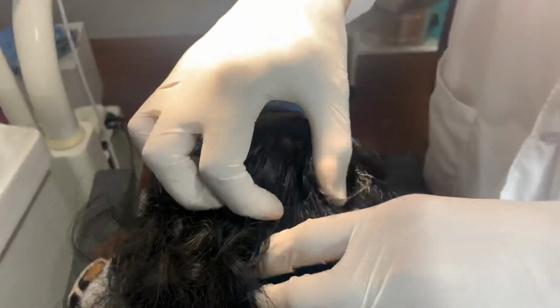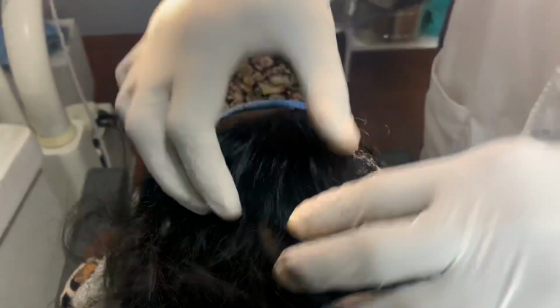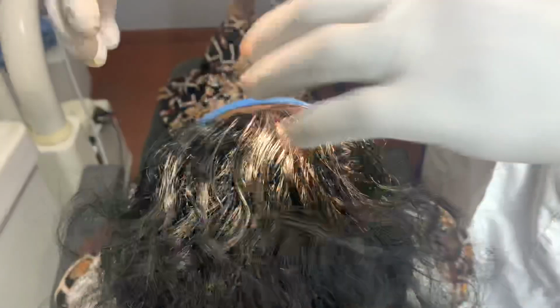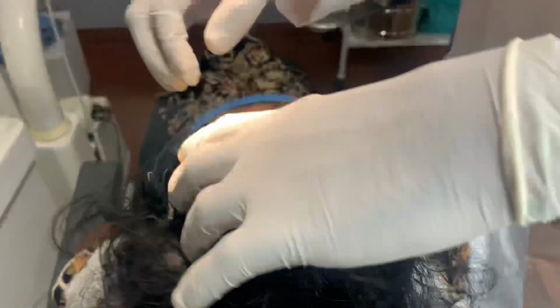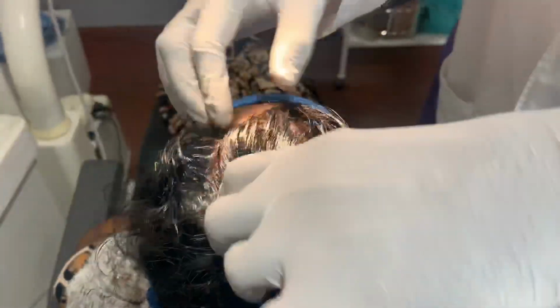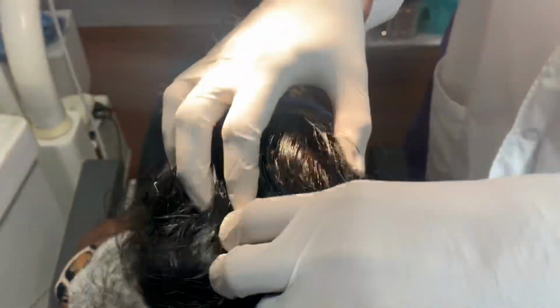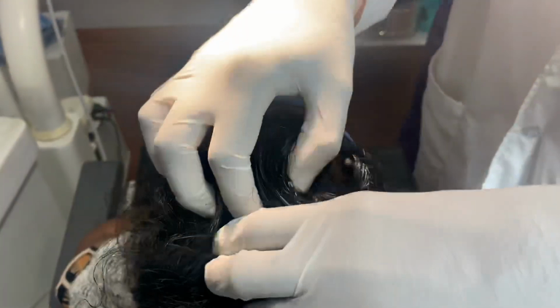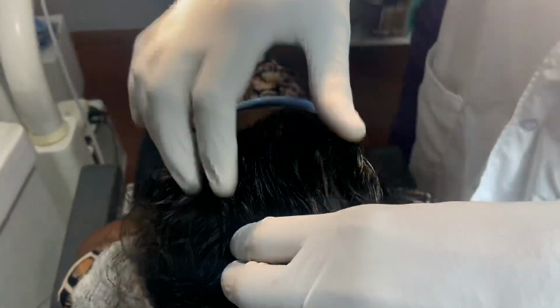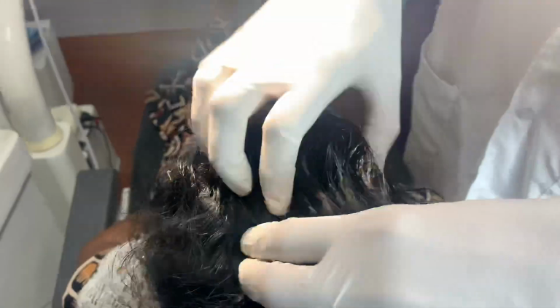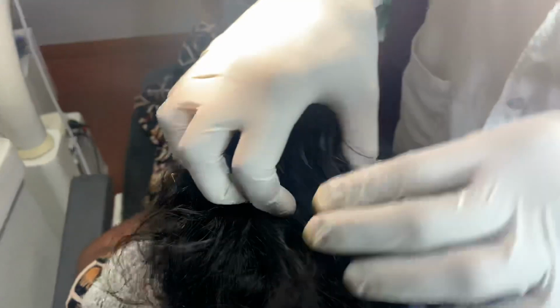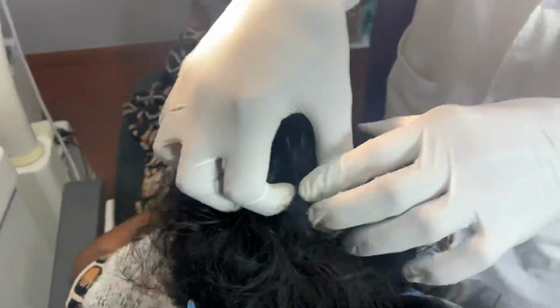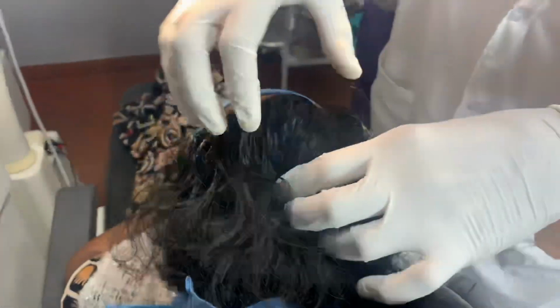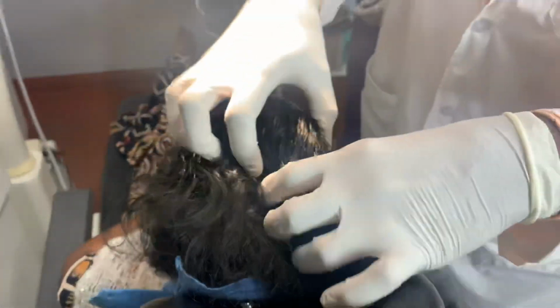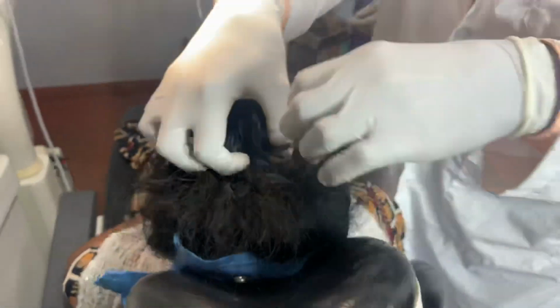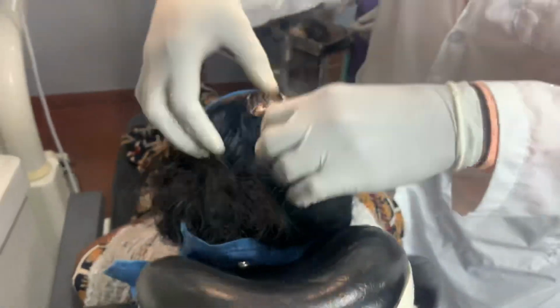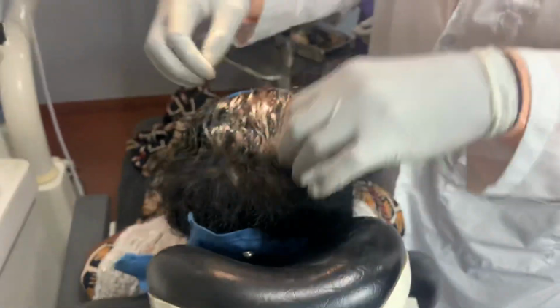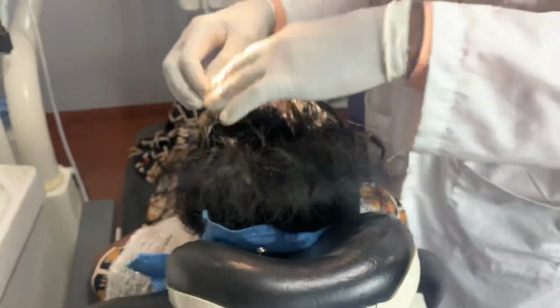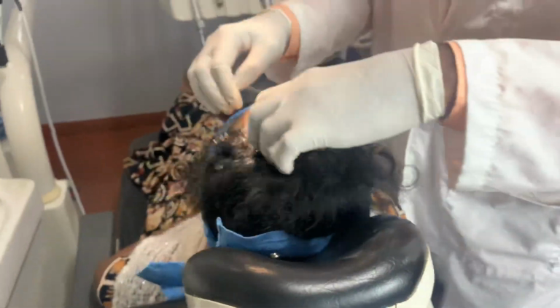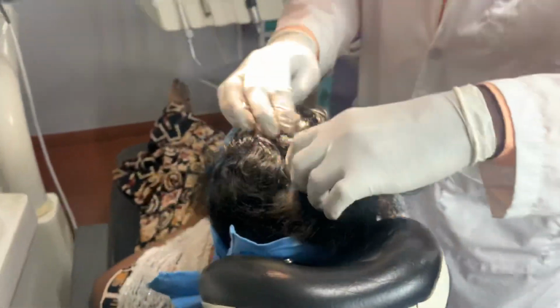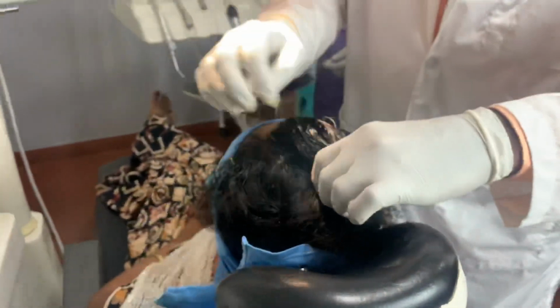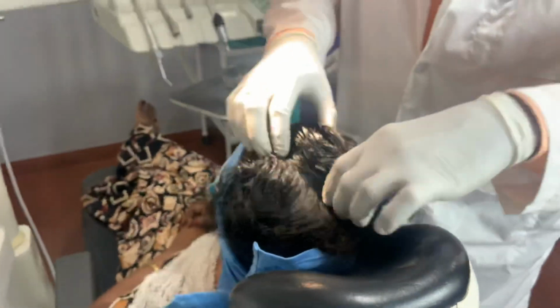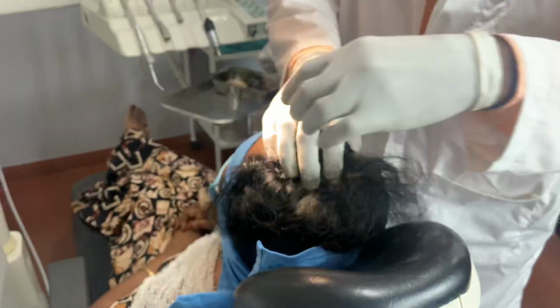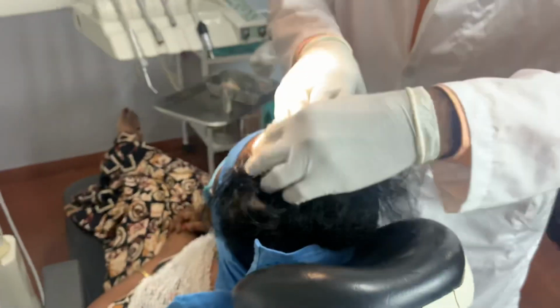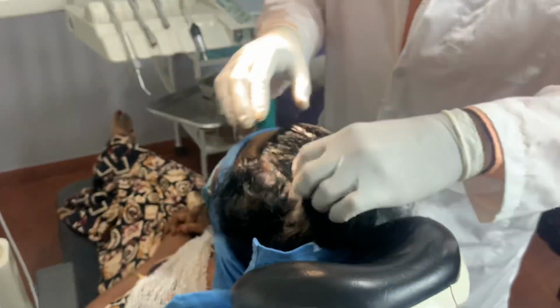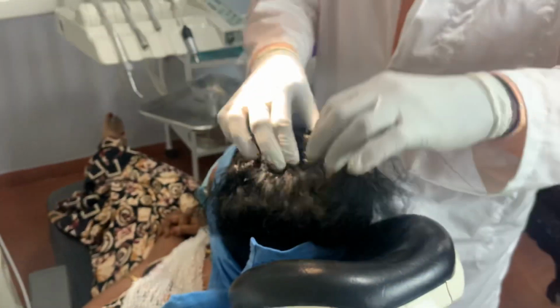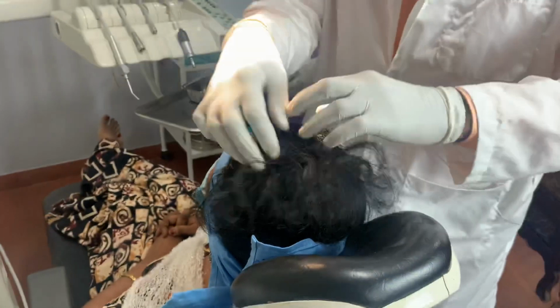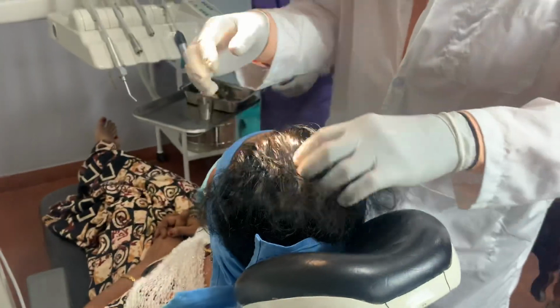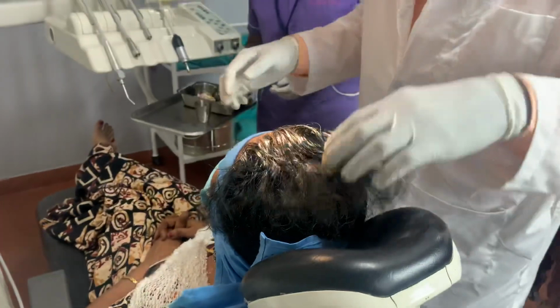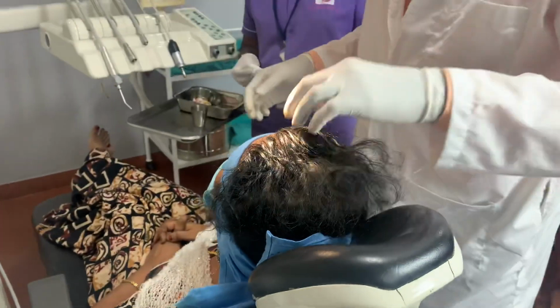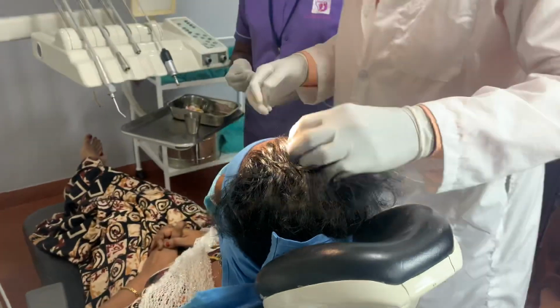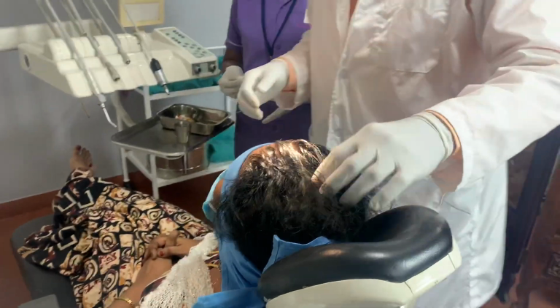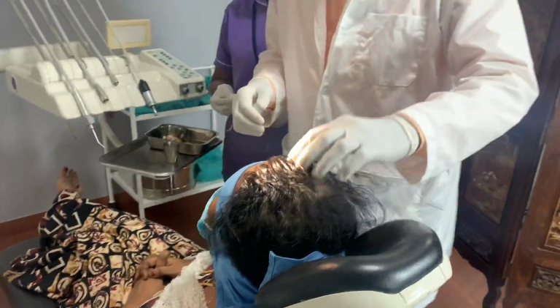We are finished with this set of PRP injections. She is going to wait for another 5 minutes and then she is going to leave.